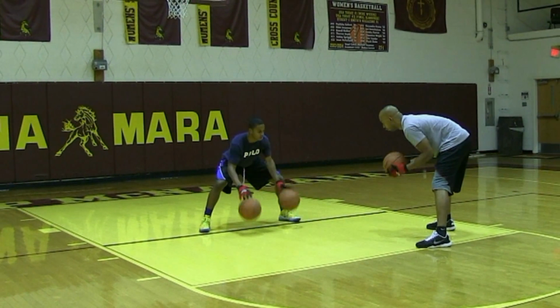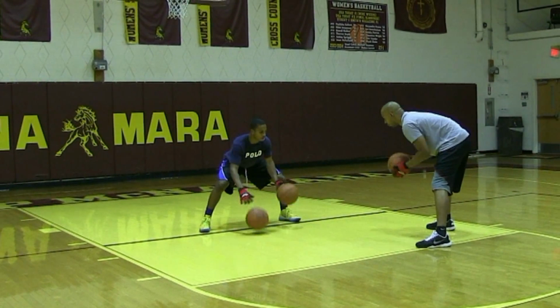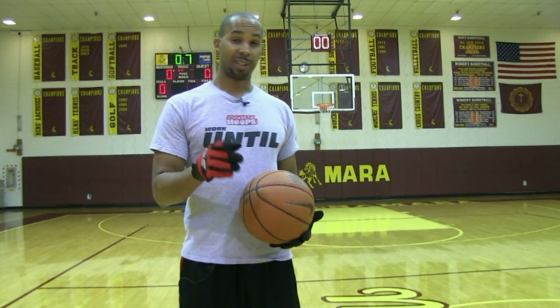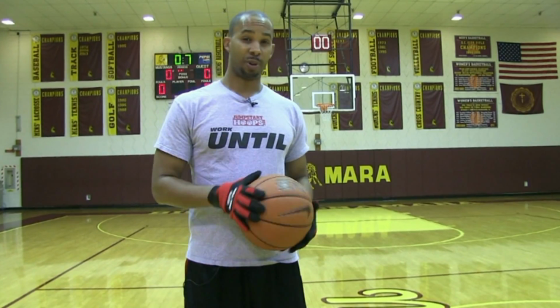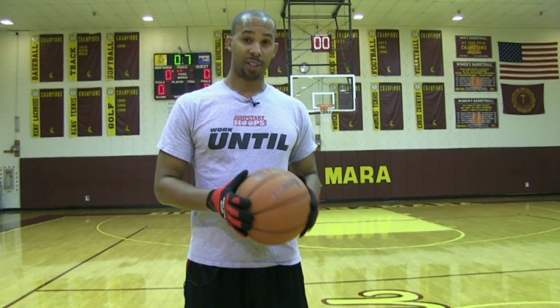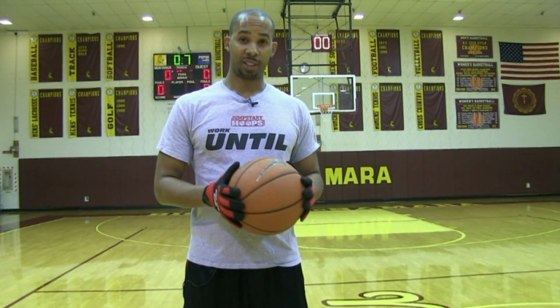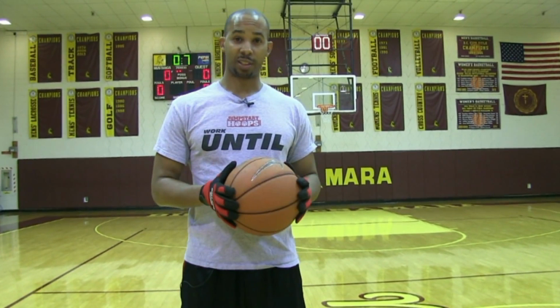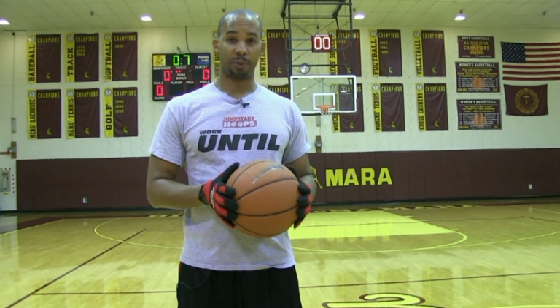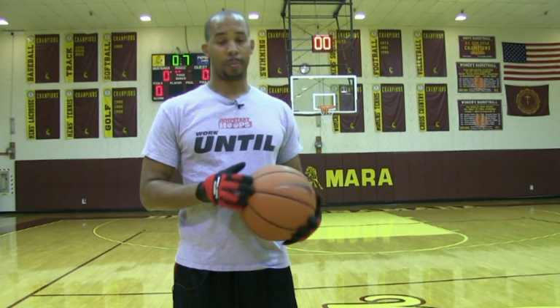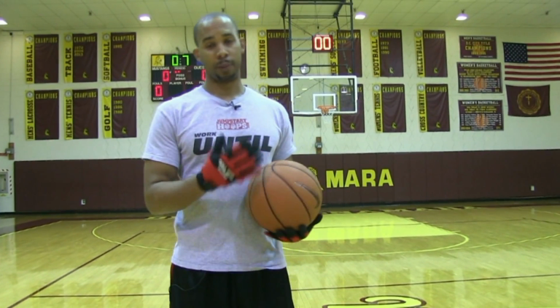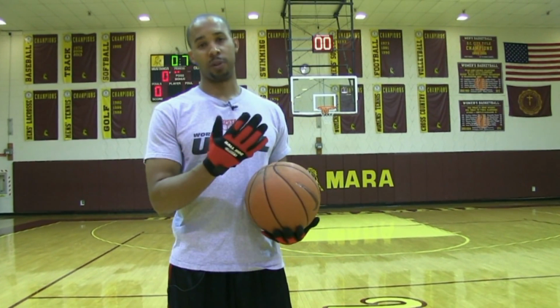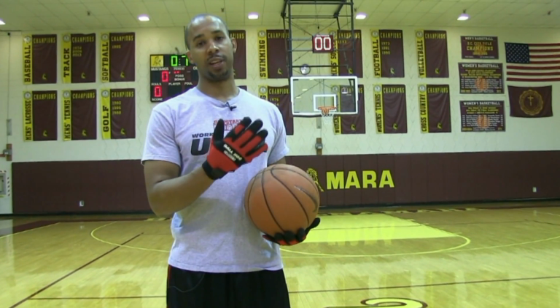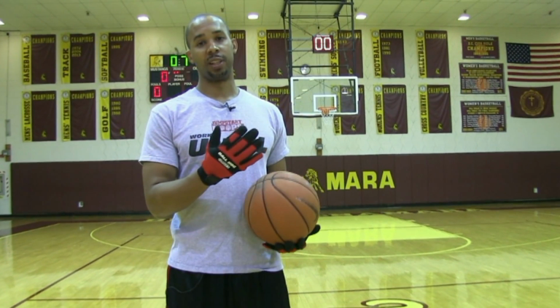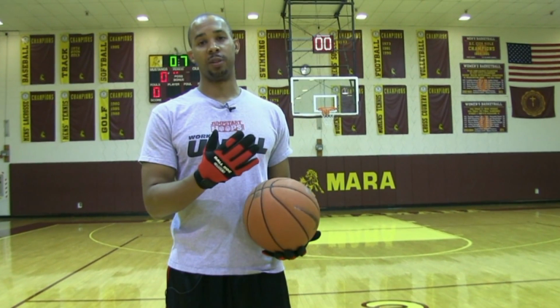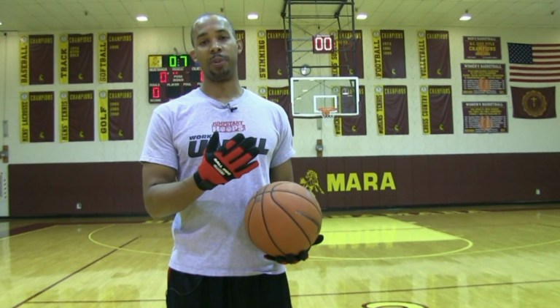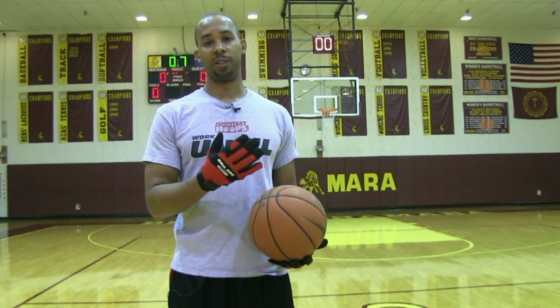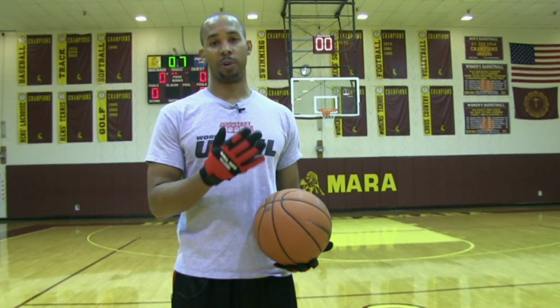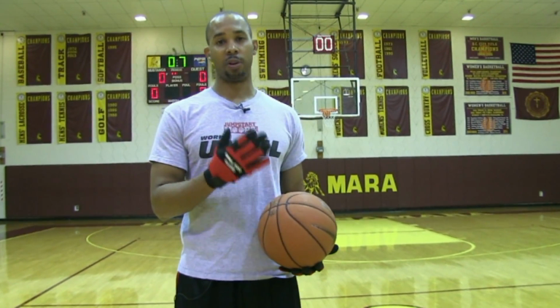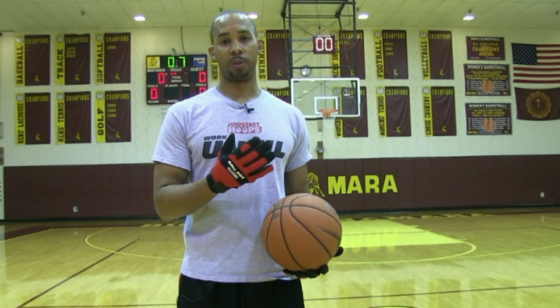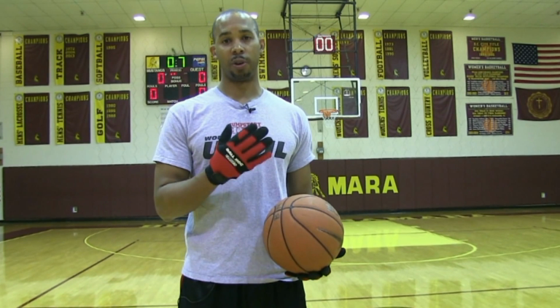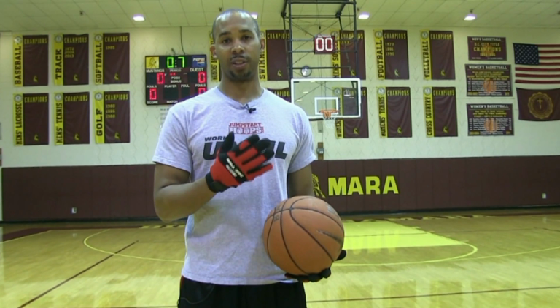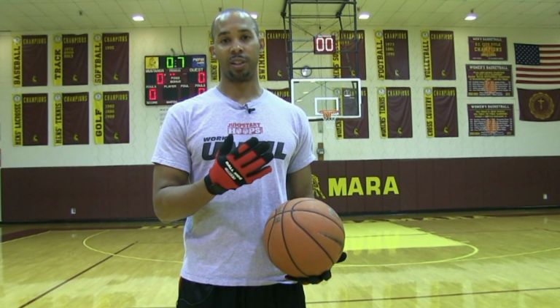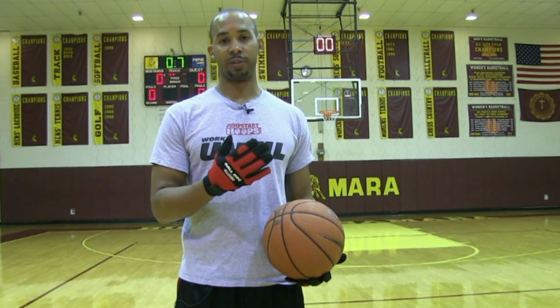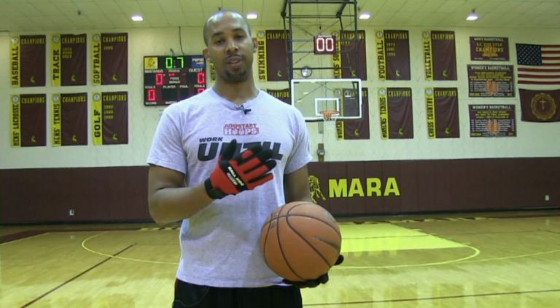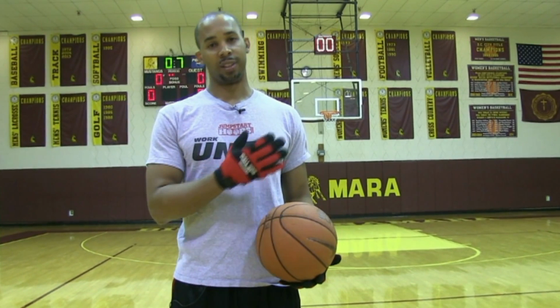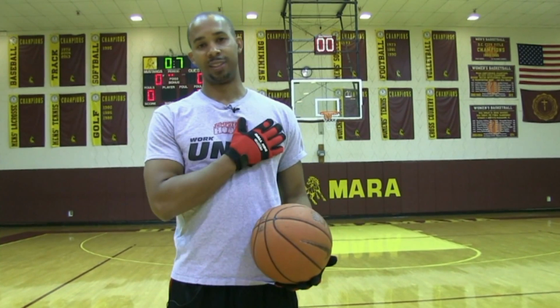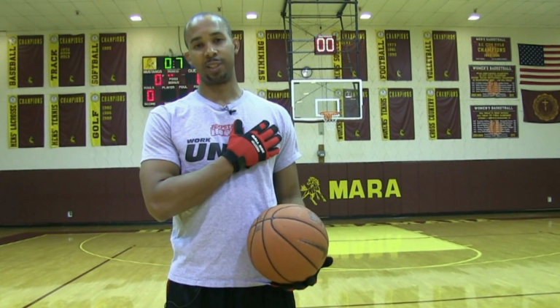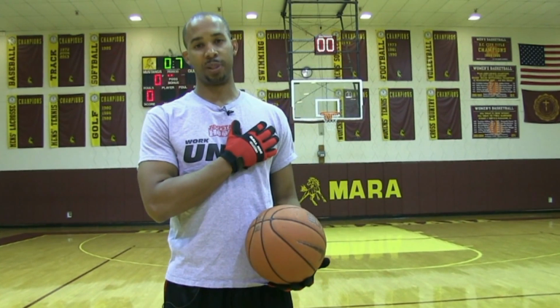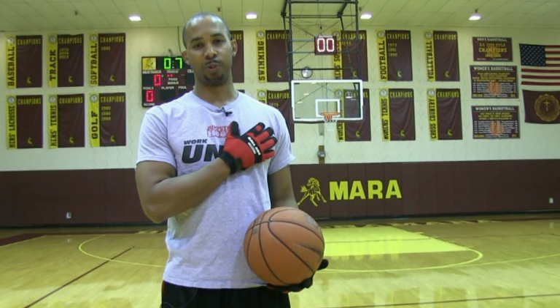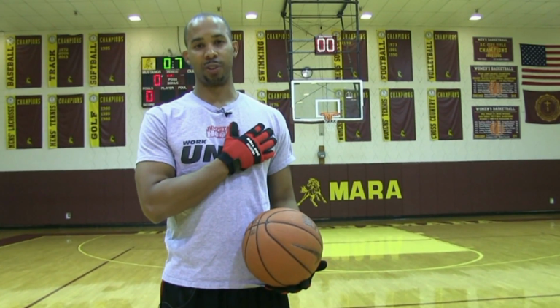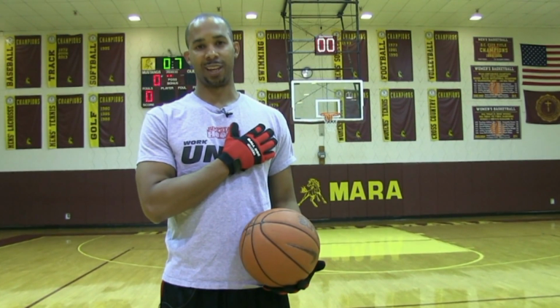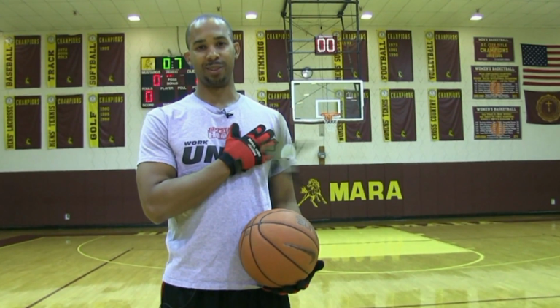If you want to take your ball handling to the next level, go ahead and get a pair of these ball-handling gloves. Take the pledge to work on your handle.